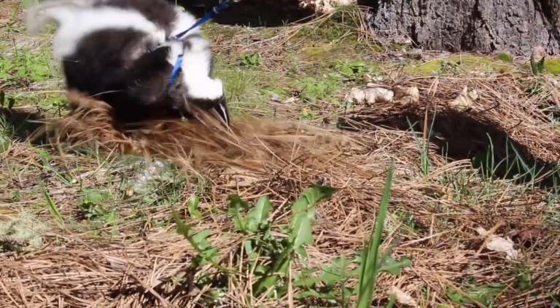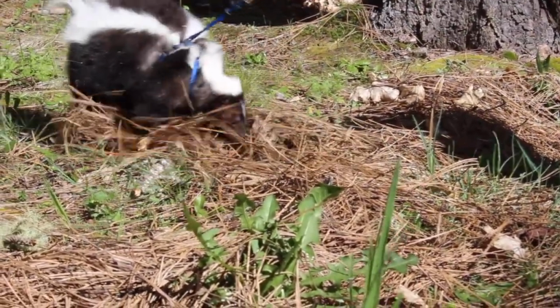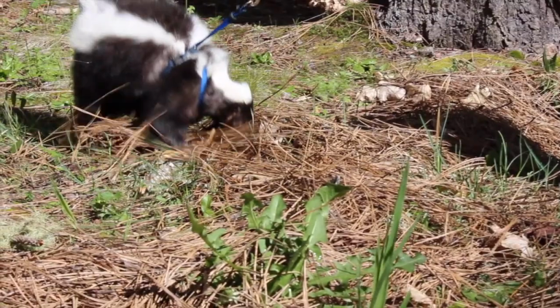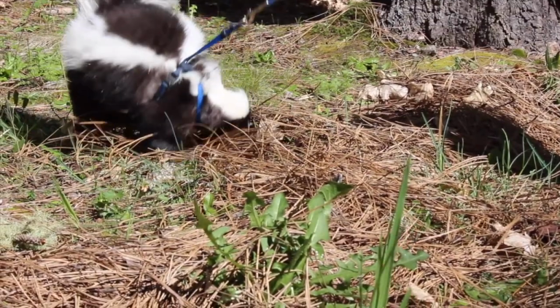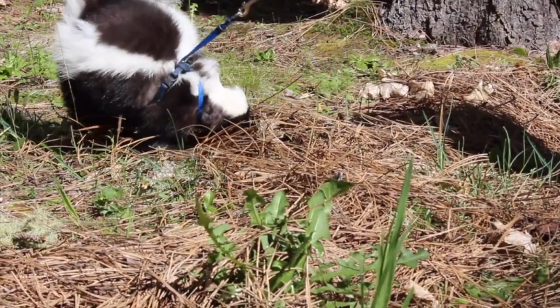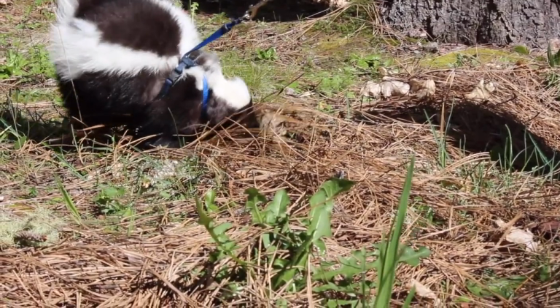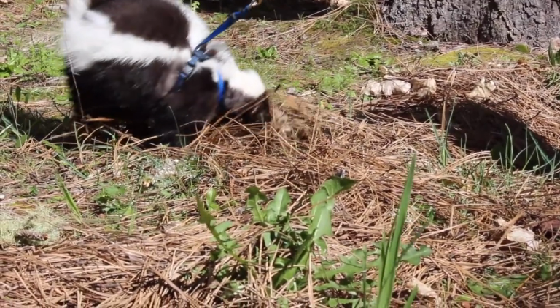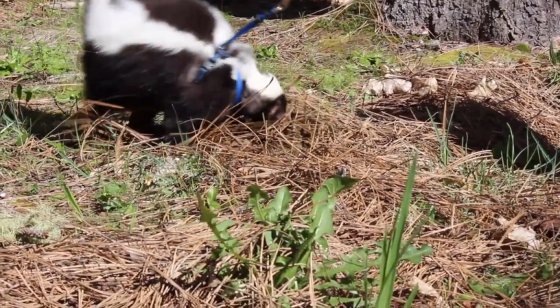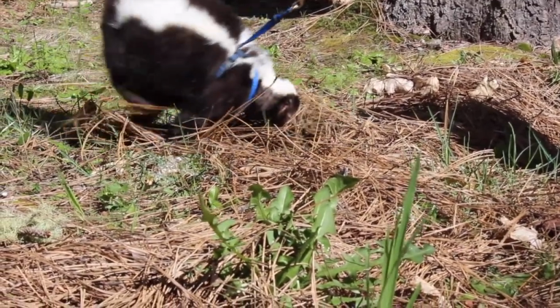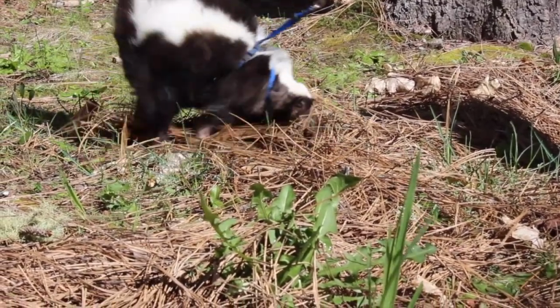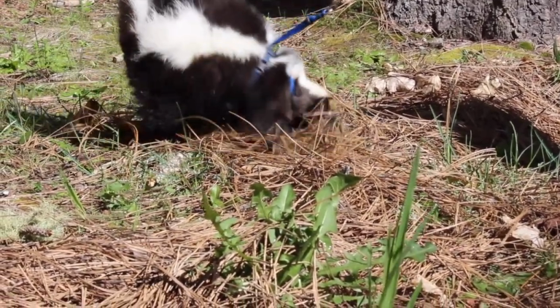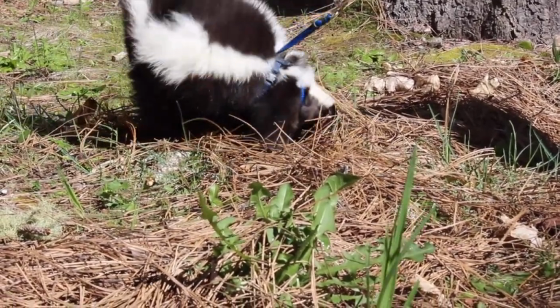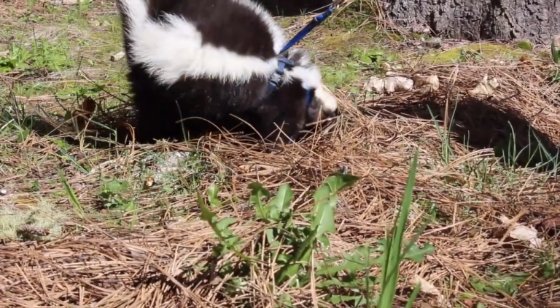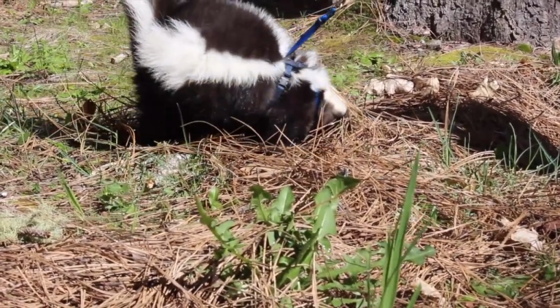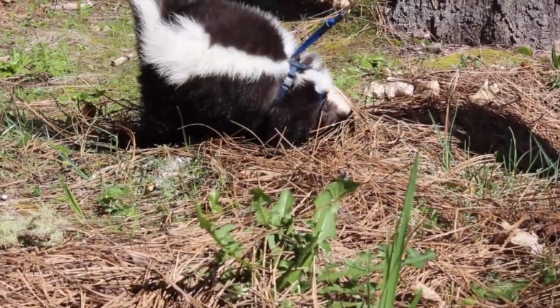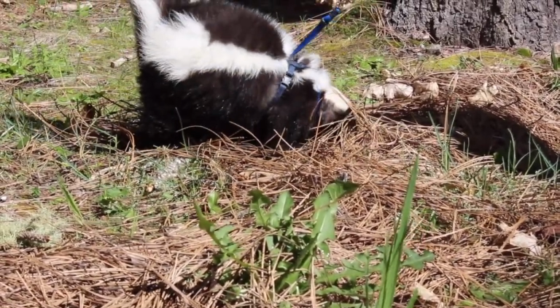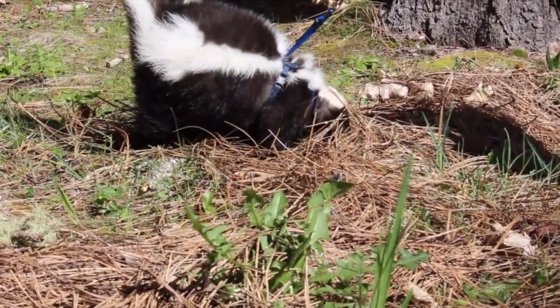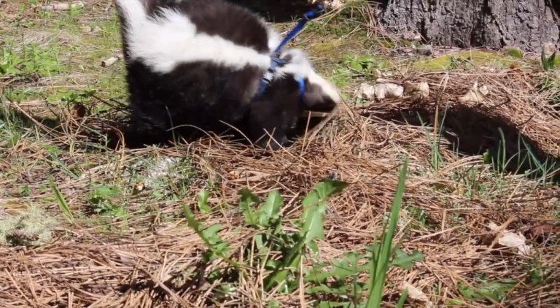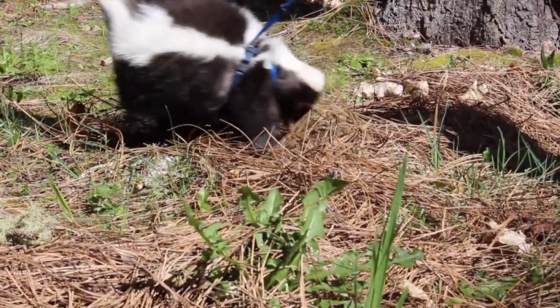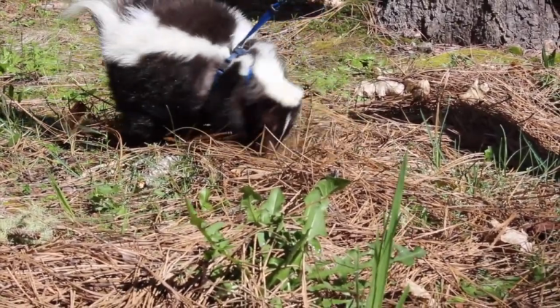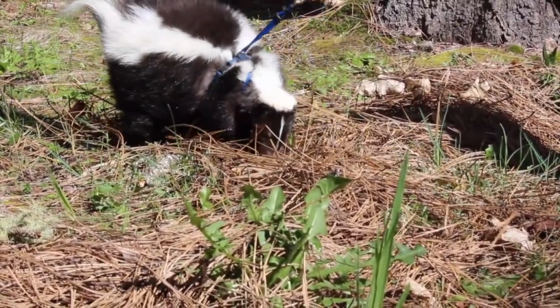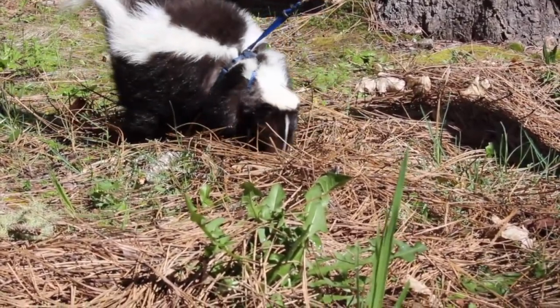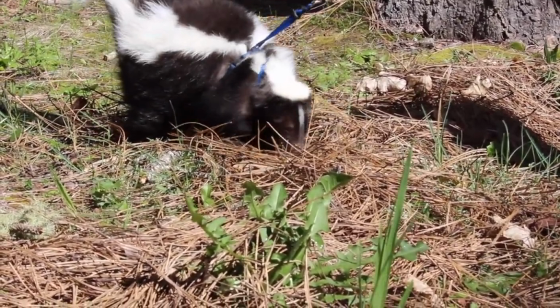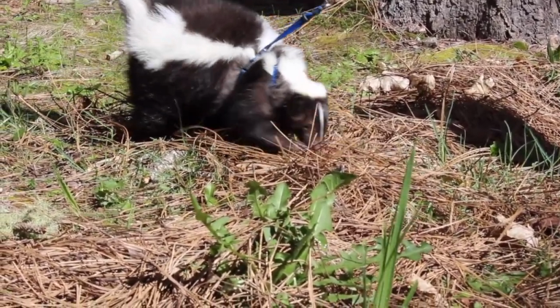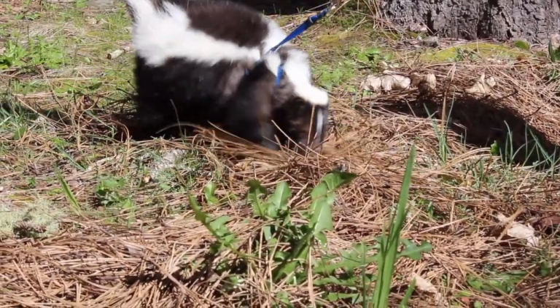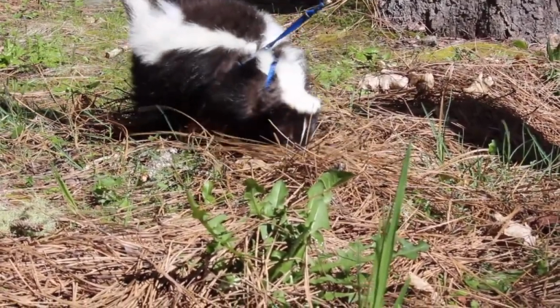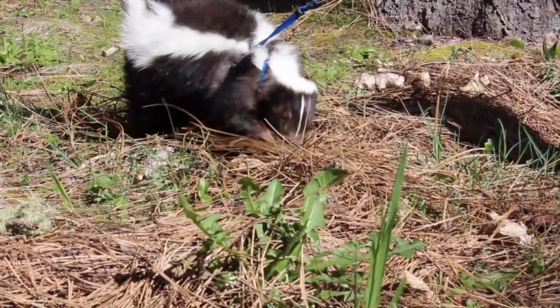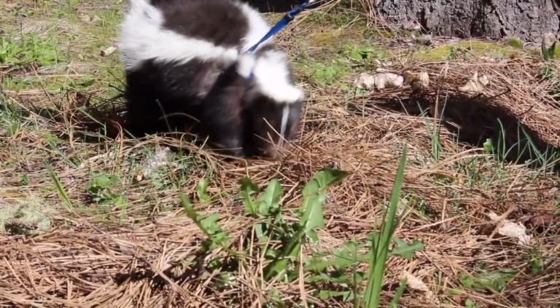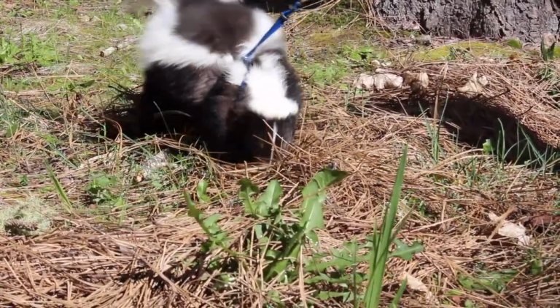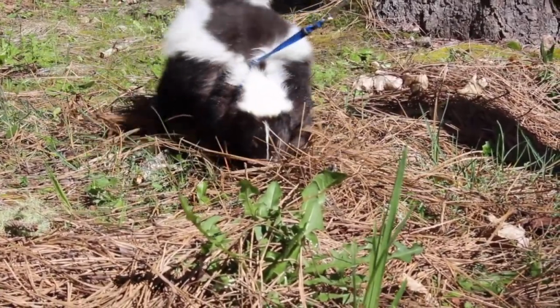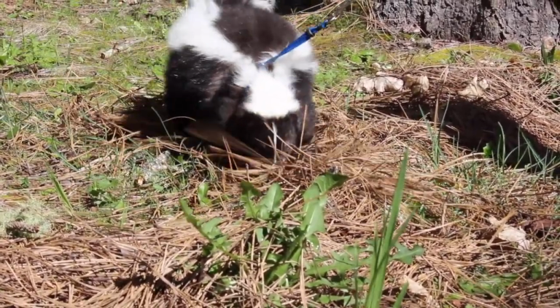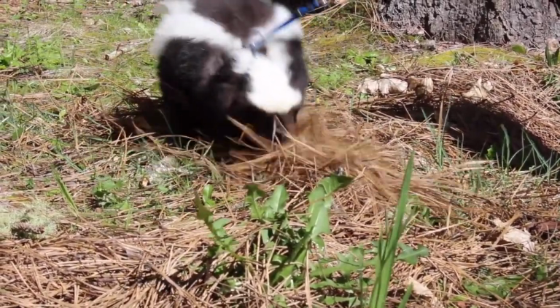He is gorgeous and so fun to have around. You definitely want to come and have an animal encounter with this guy this summer.